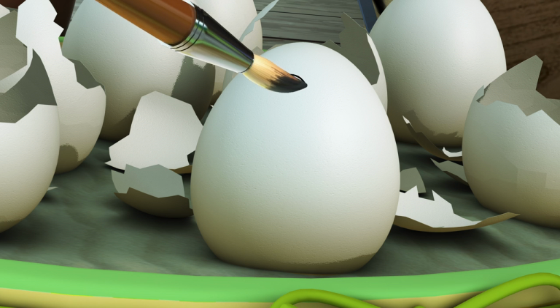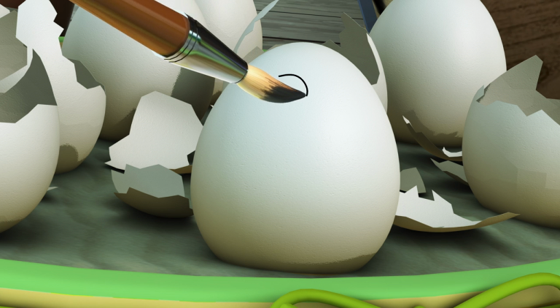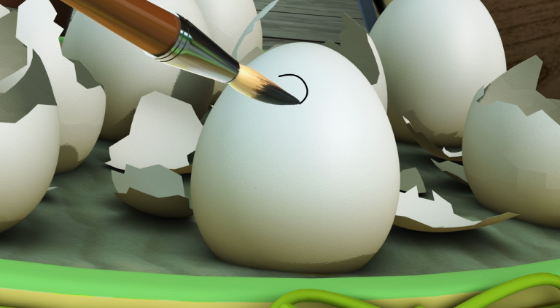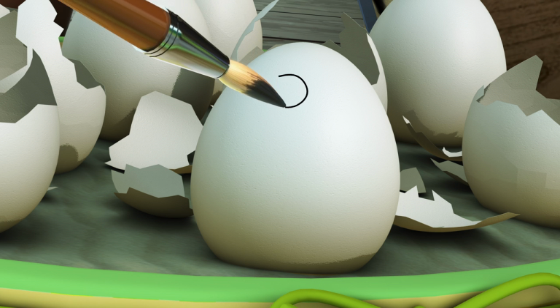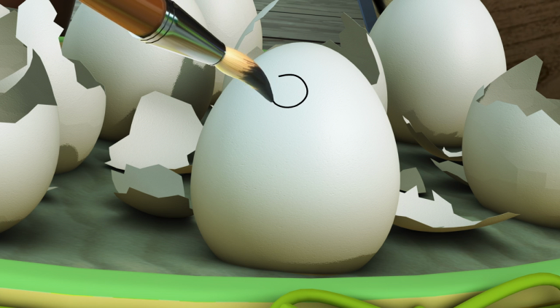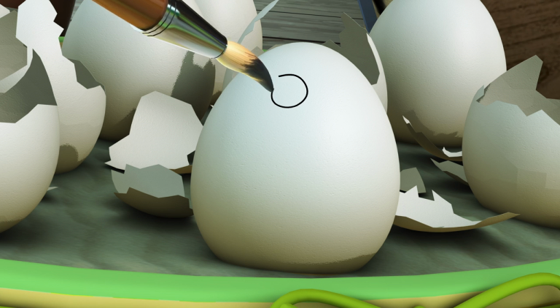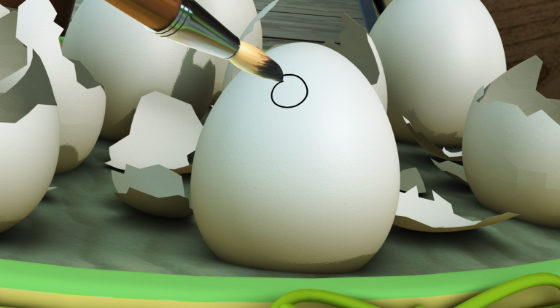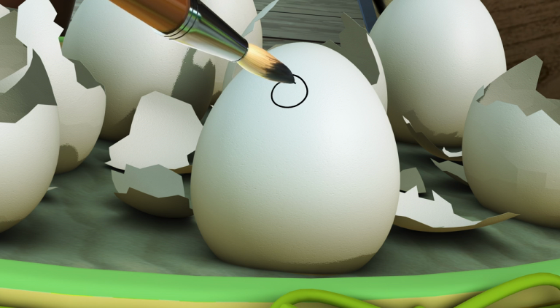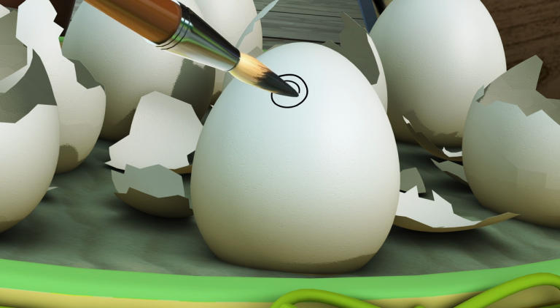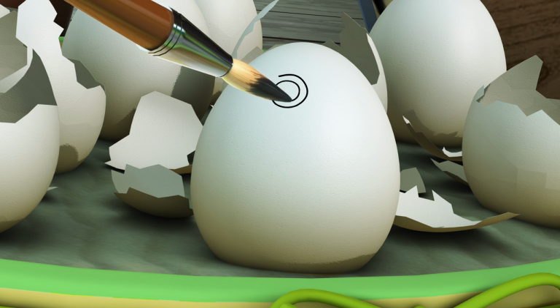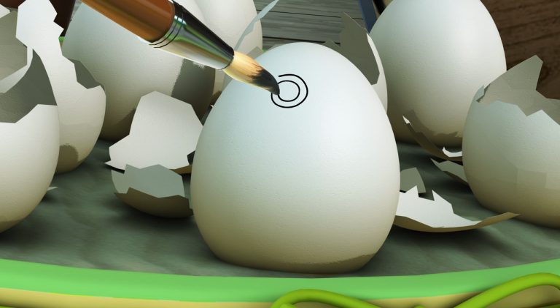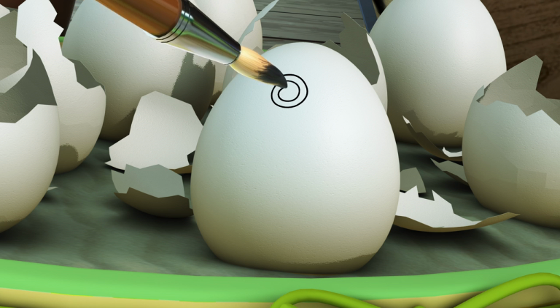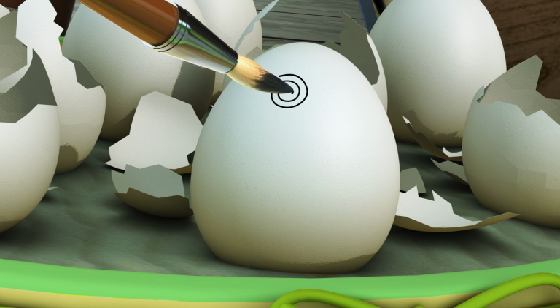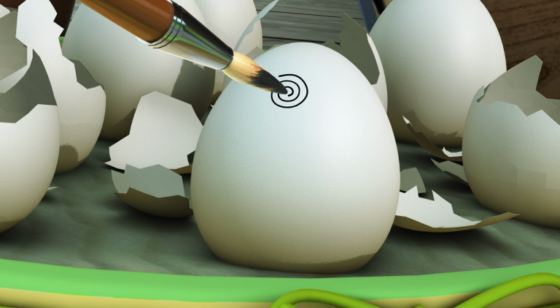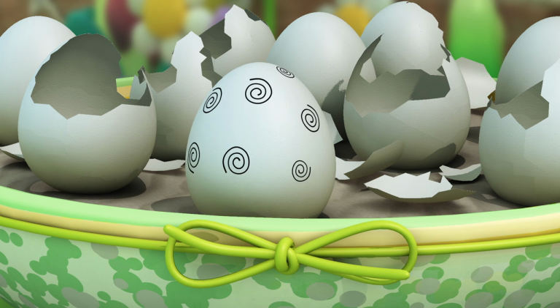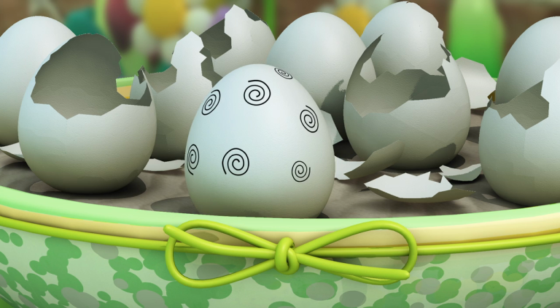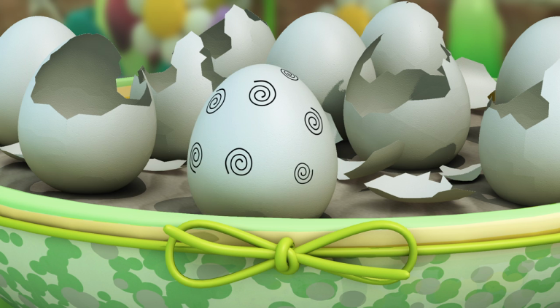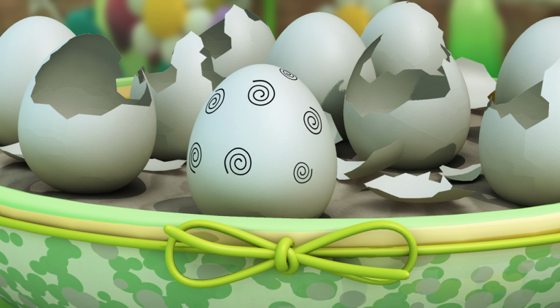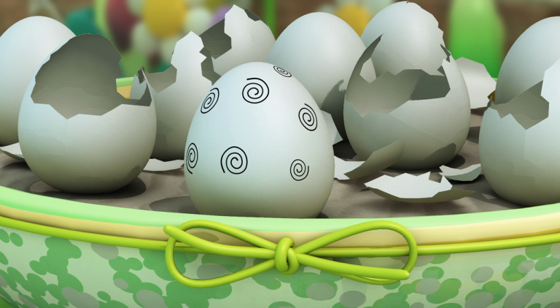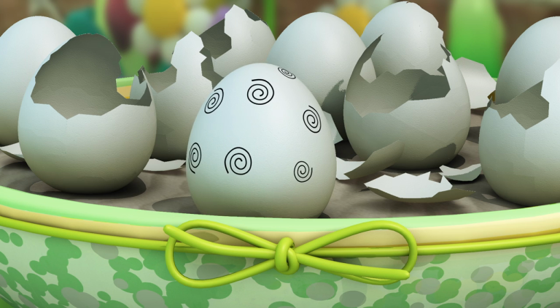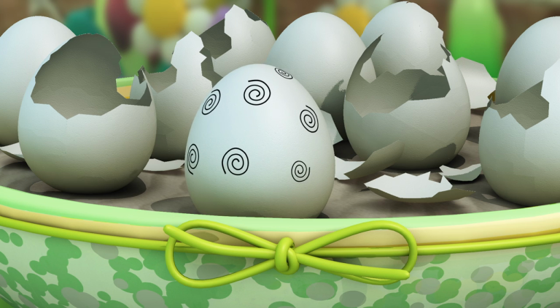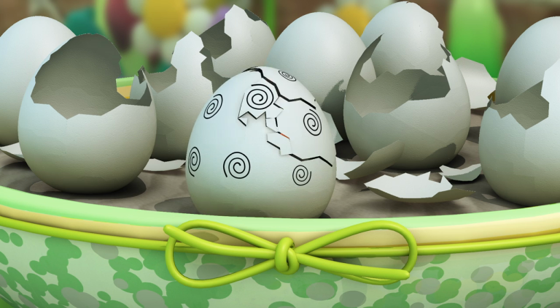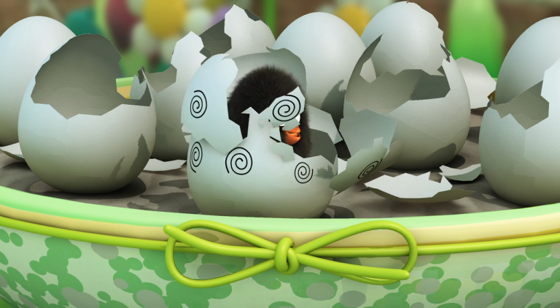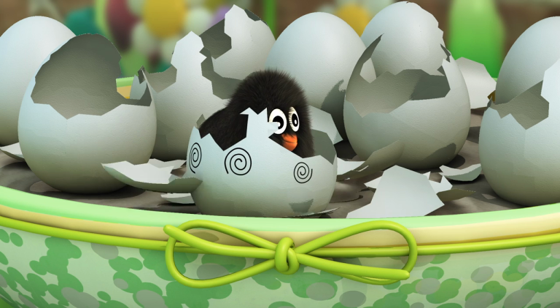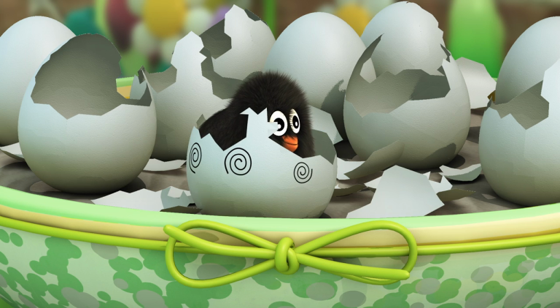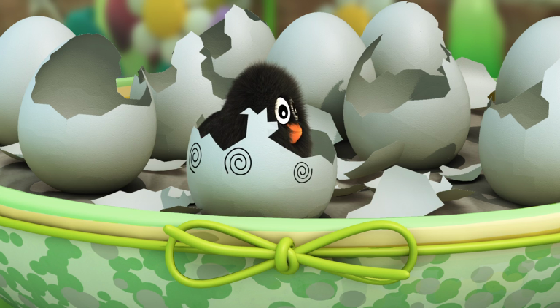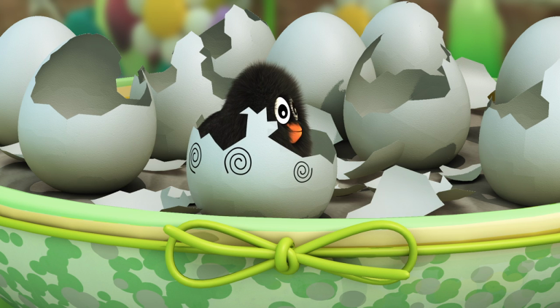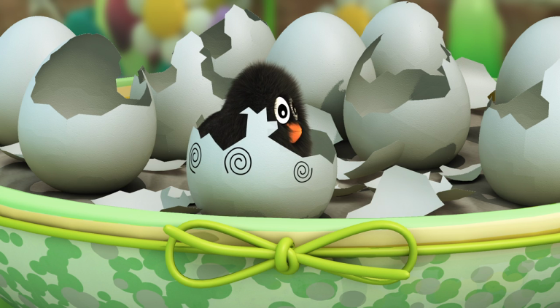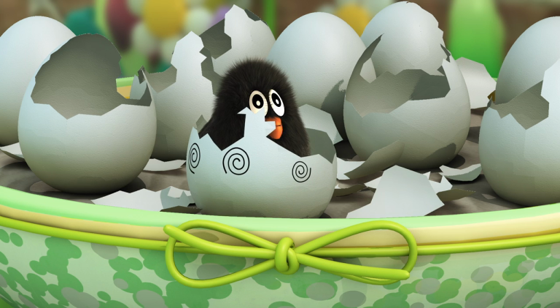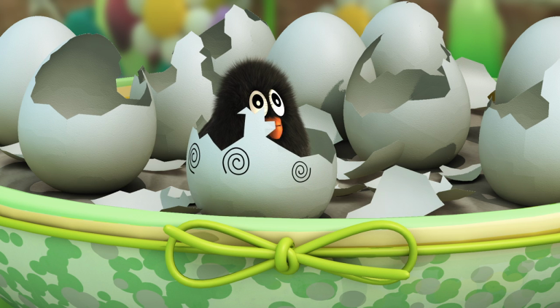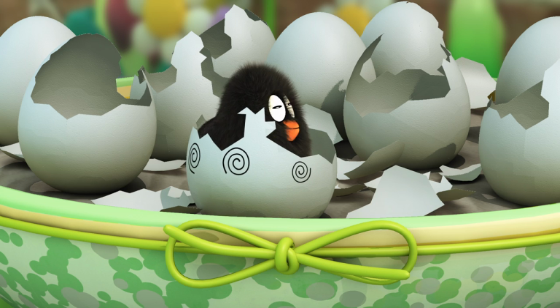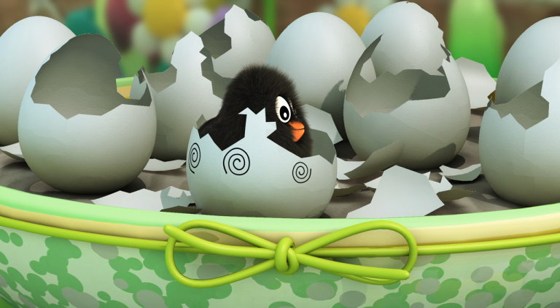Let's color this black! It's a black chick!